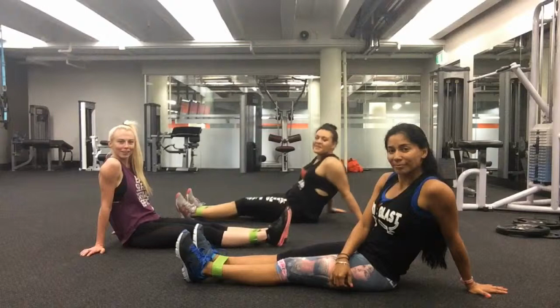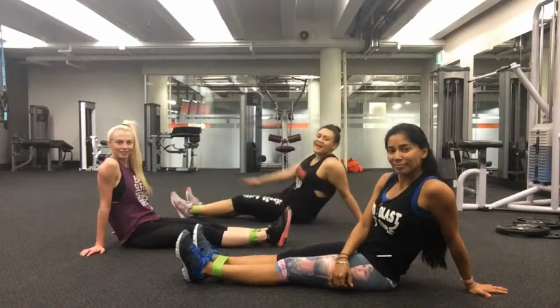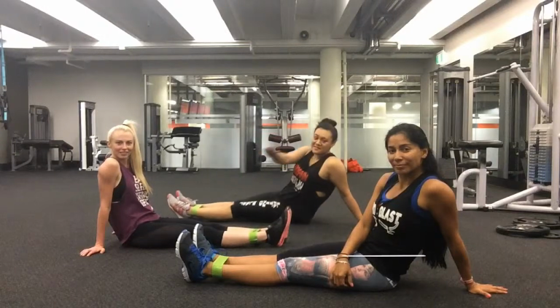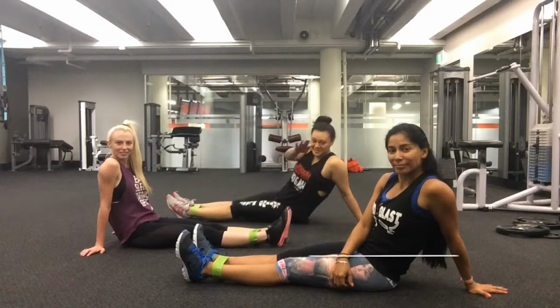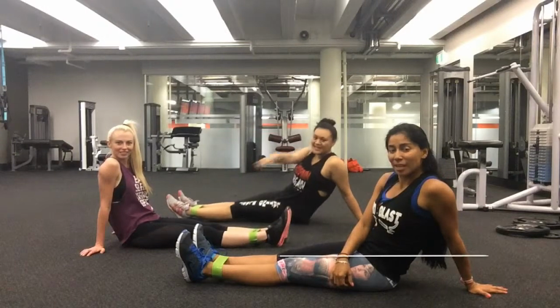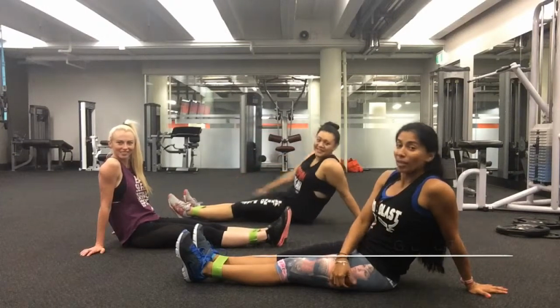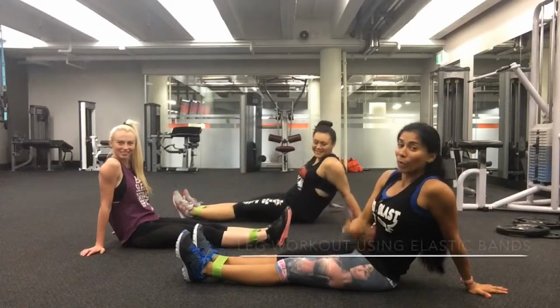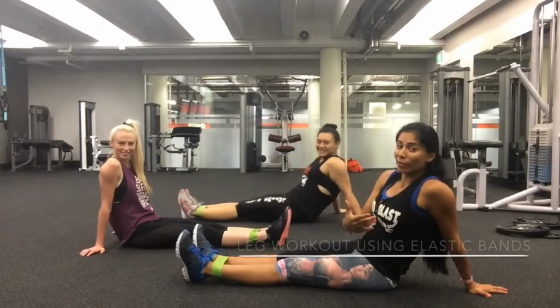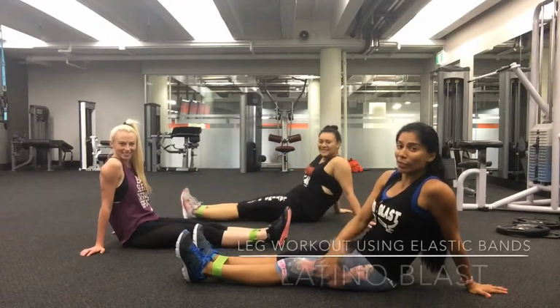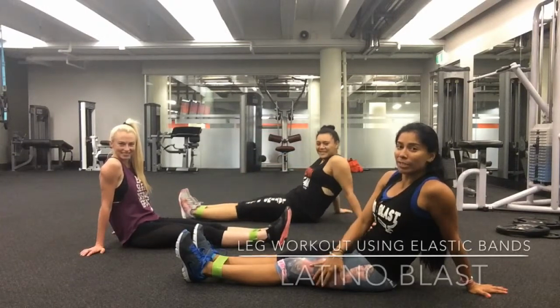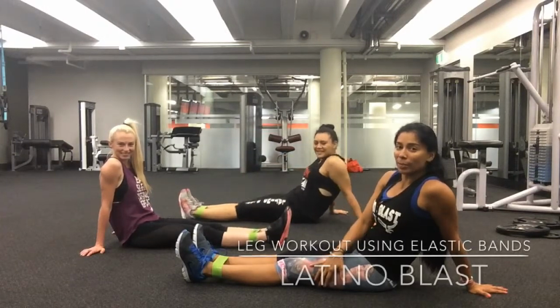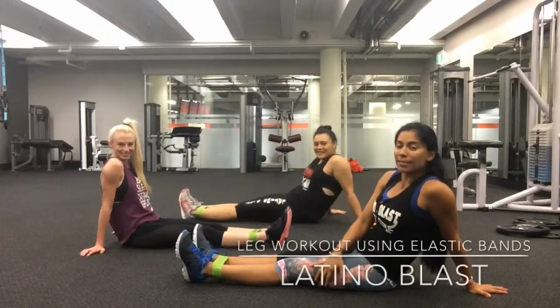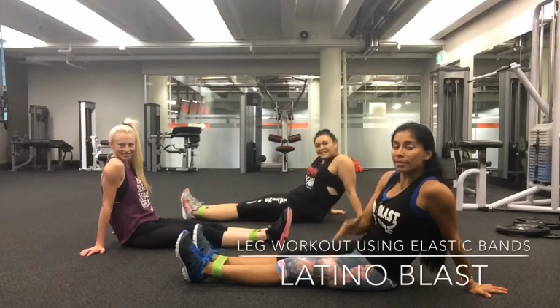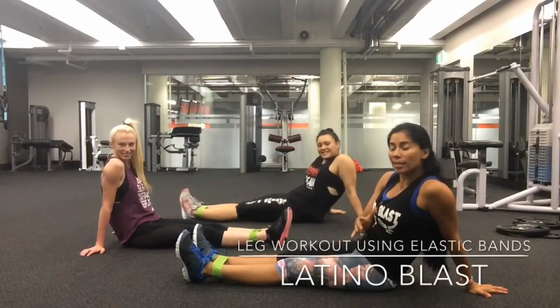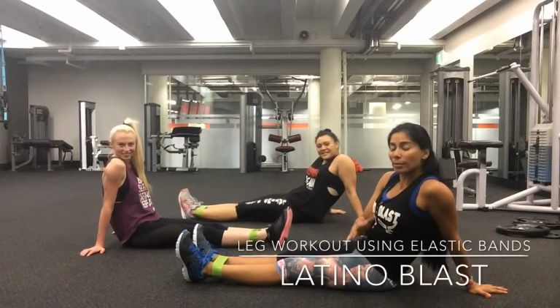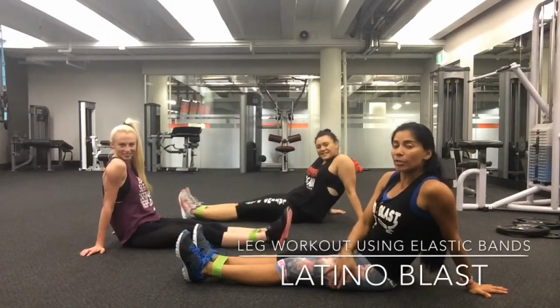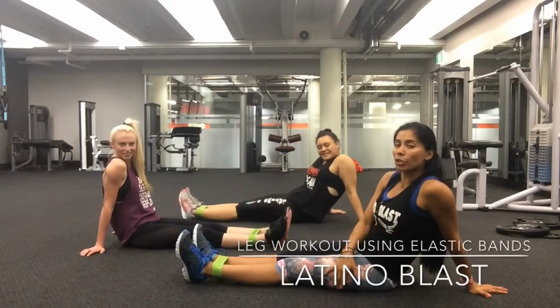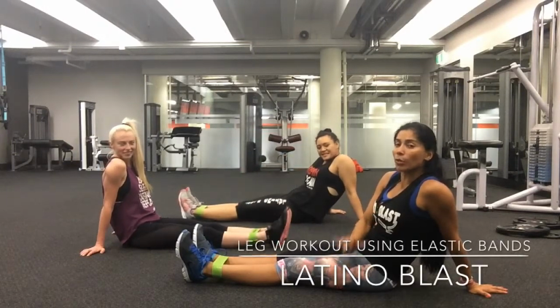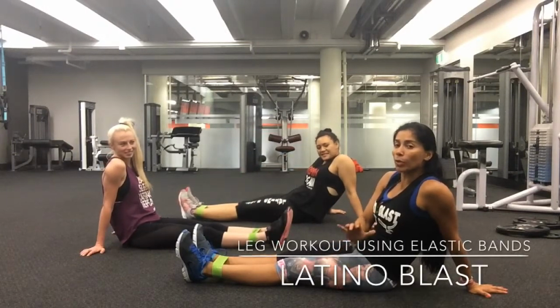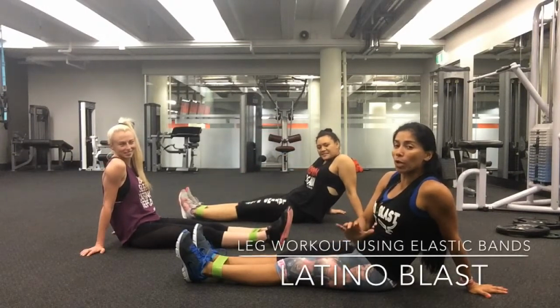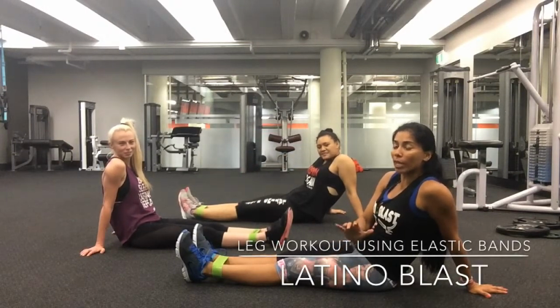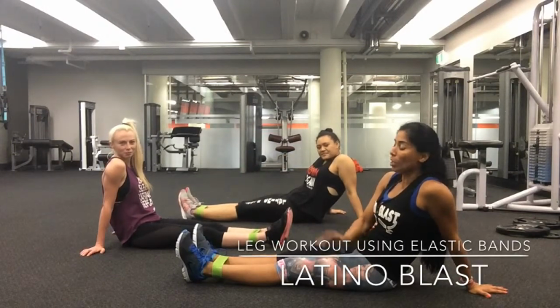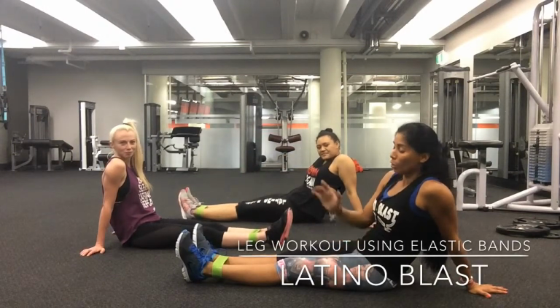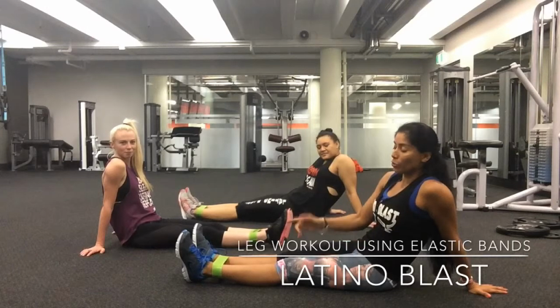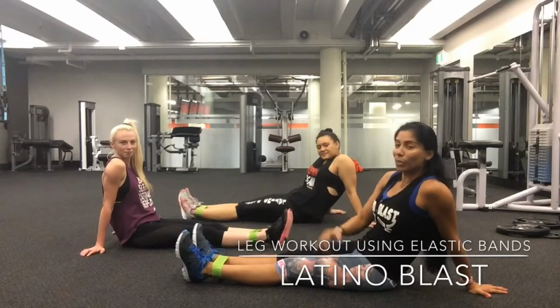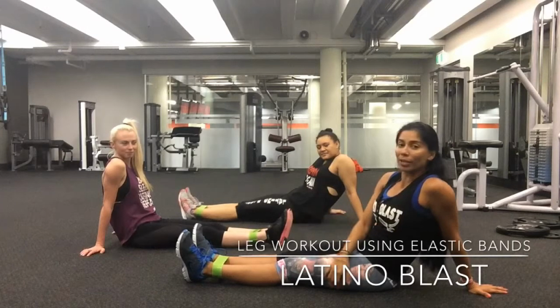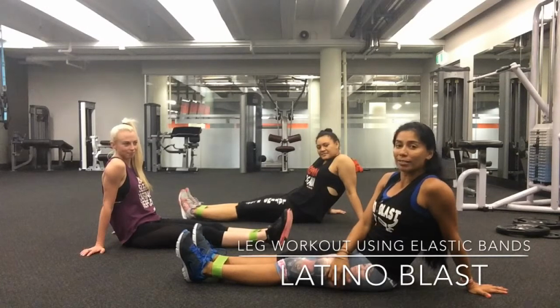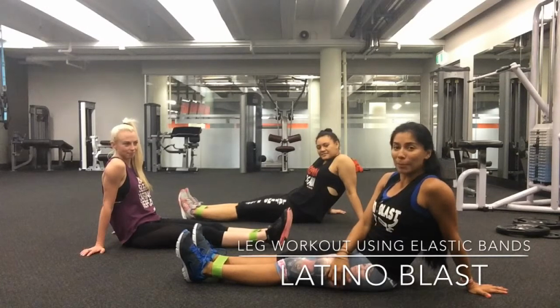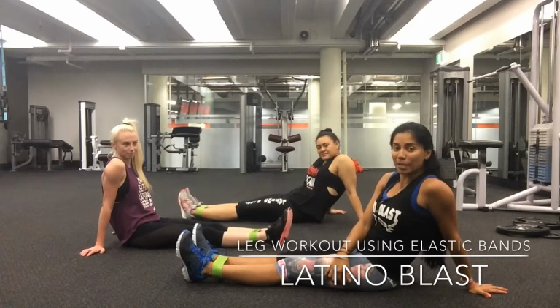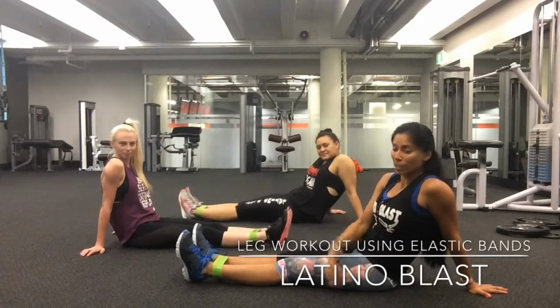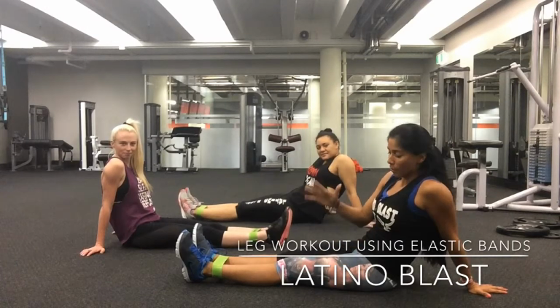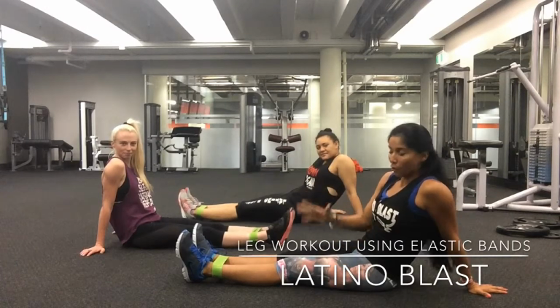I'm Tierra, we are from Latino Blast and today we're going to show you a quick workout using our elastic bands for your quads and hips.